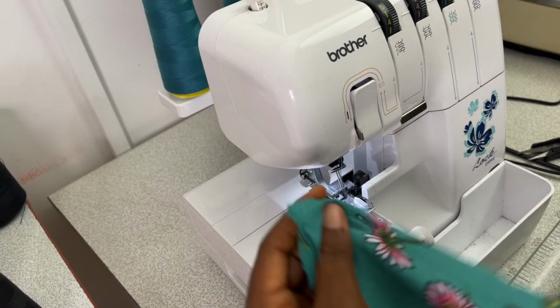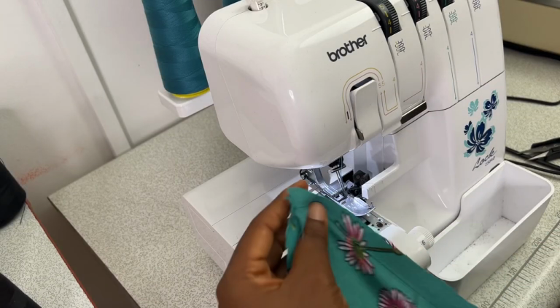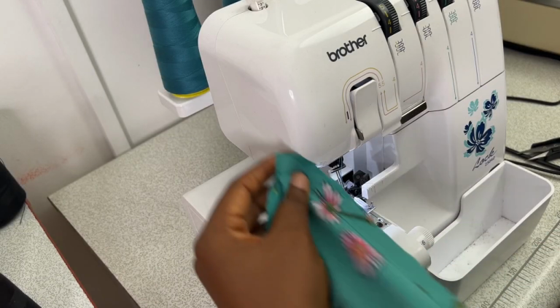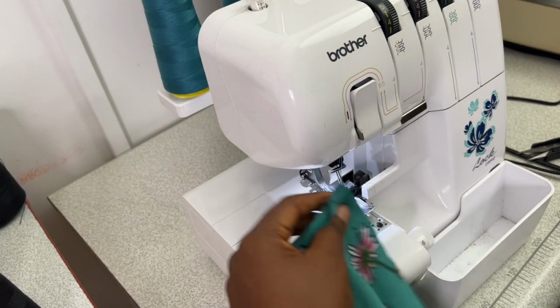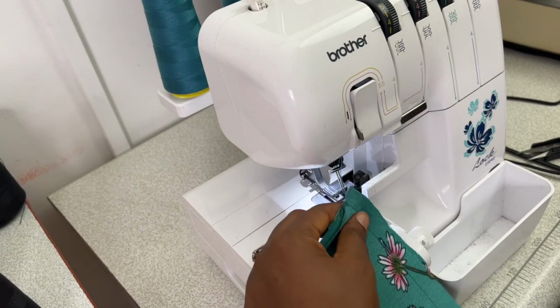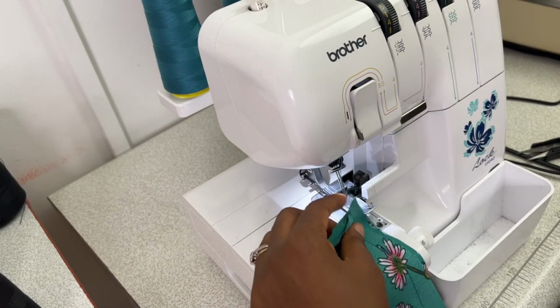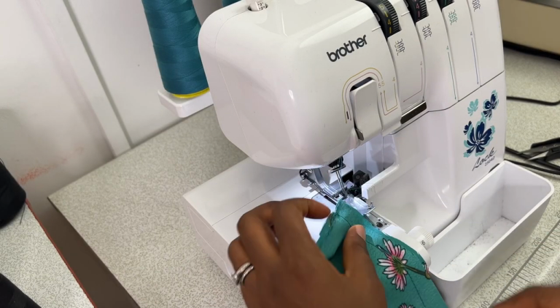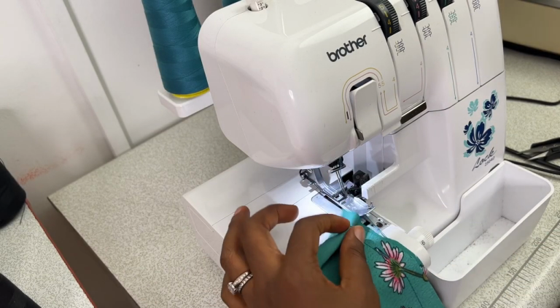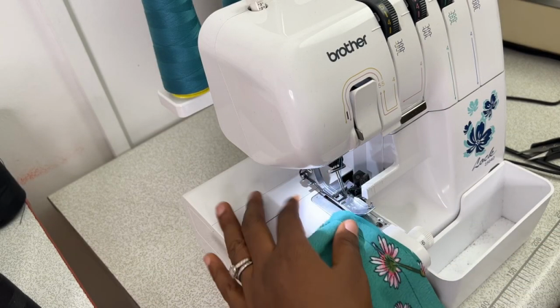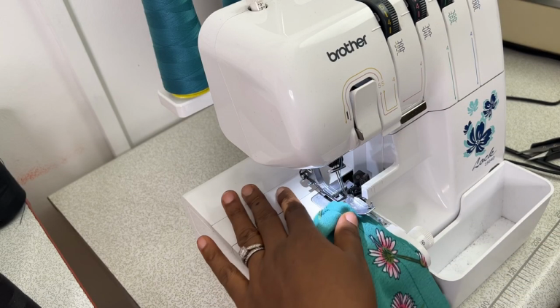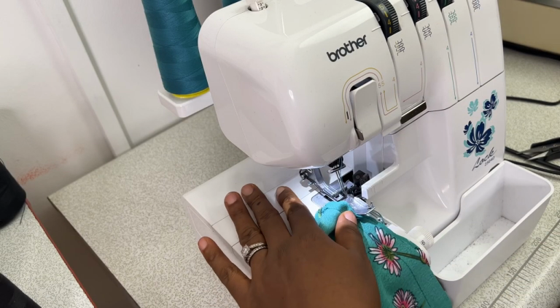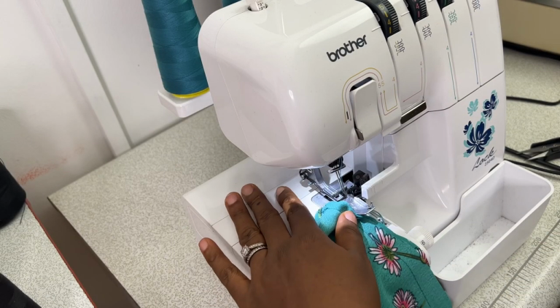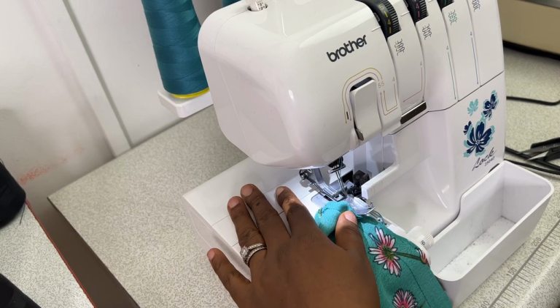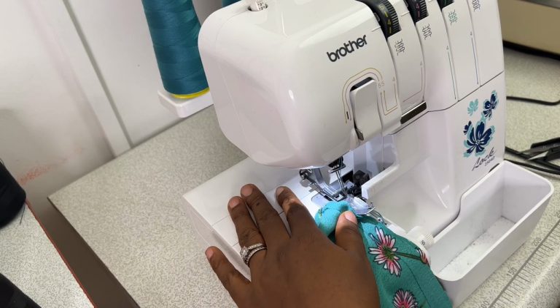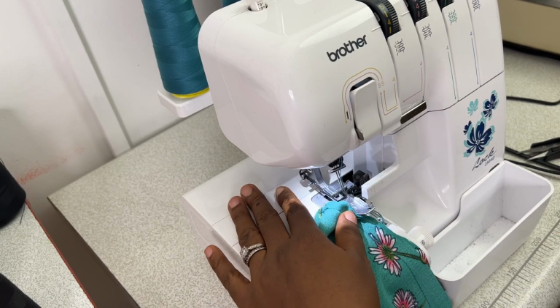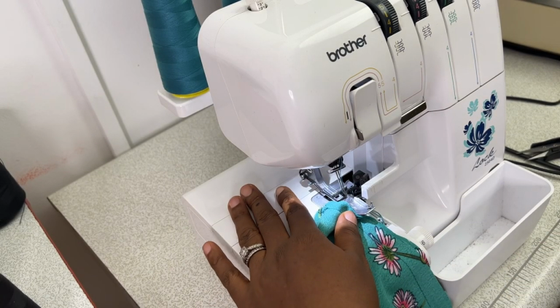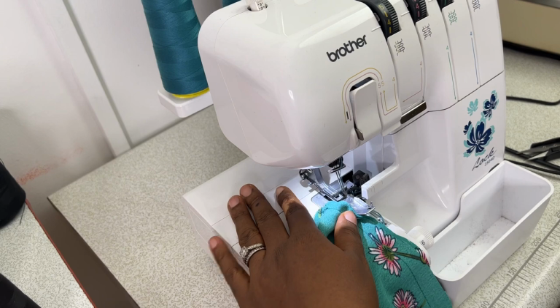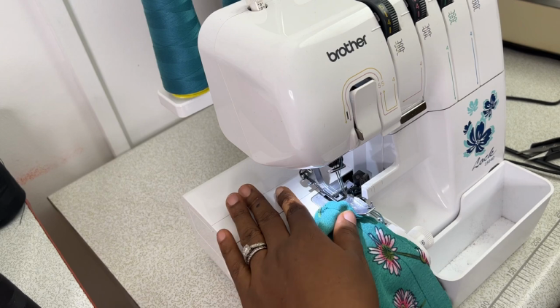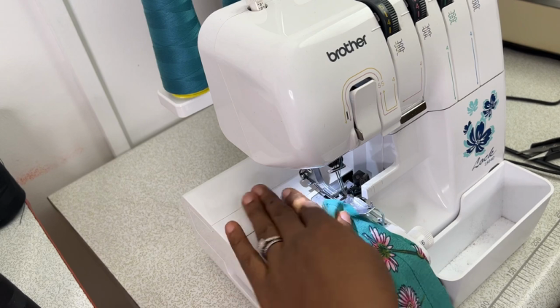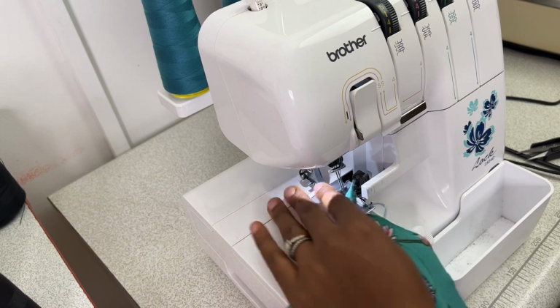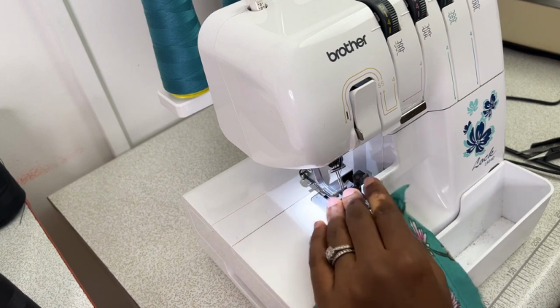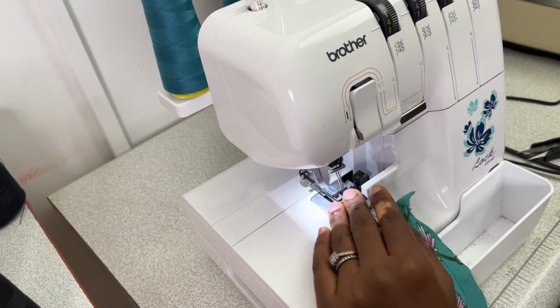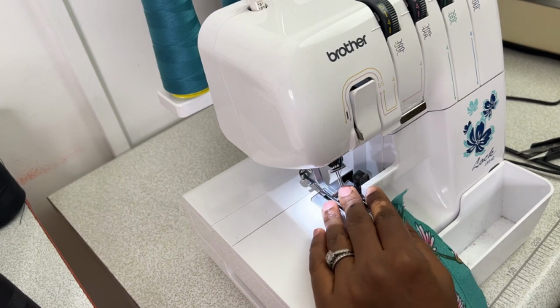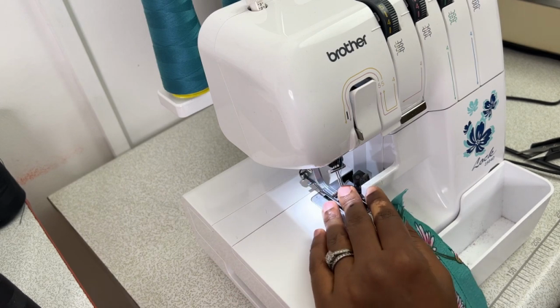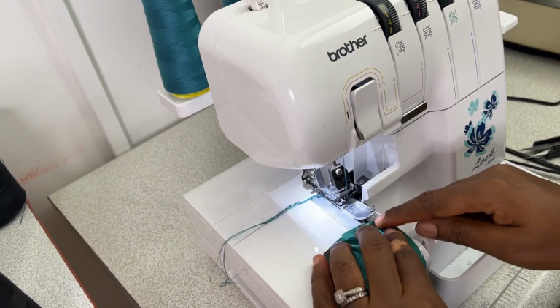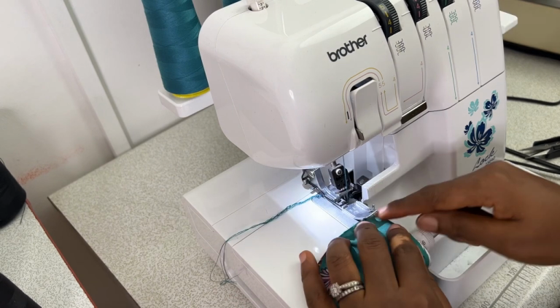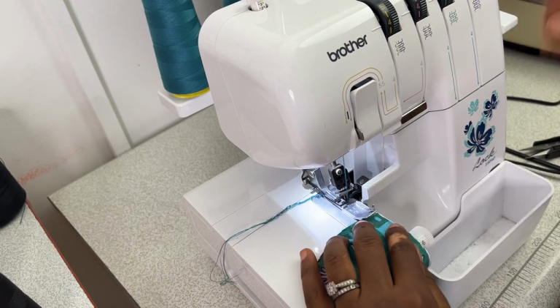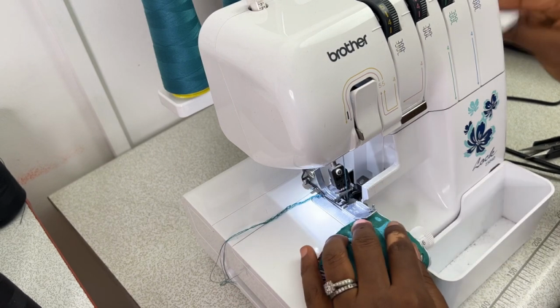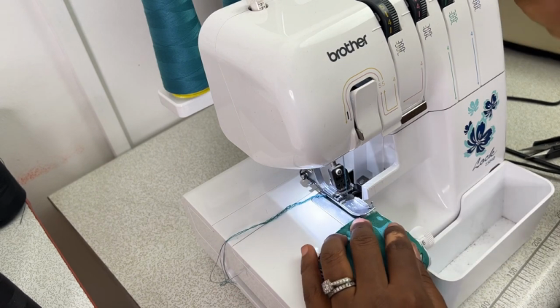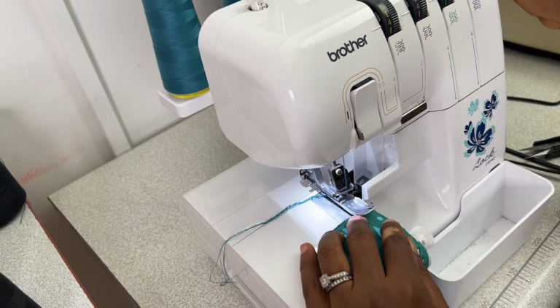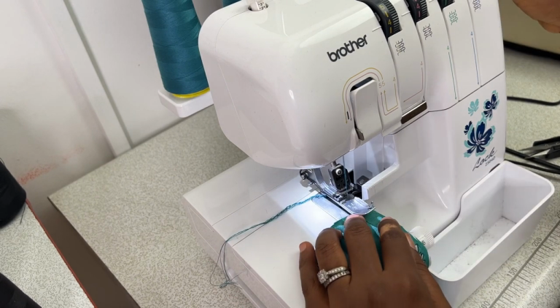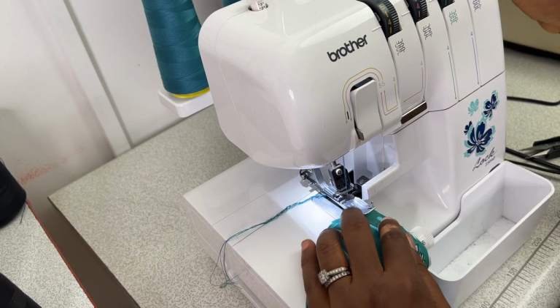Next I'm going to take this to my serger and finish the raw edge of both the out seam and the inseam.